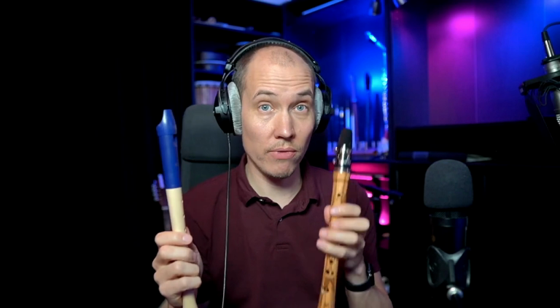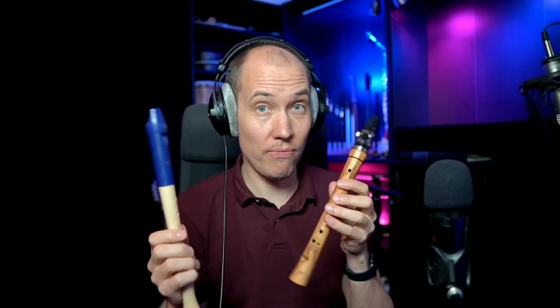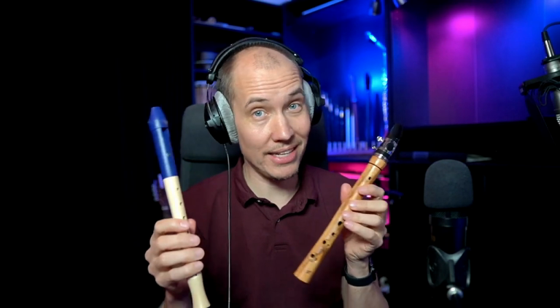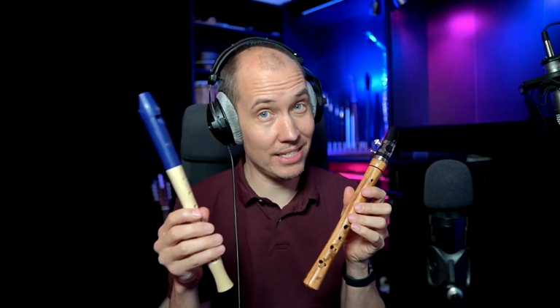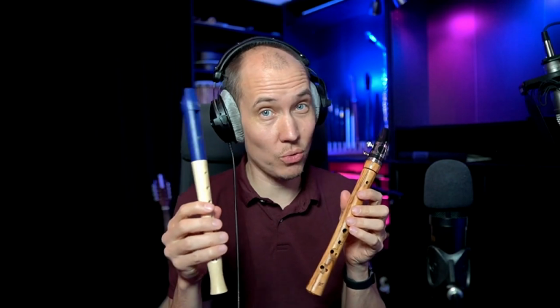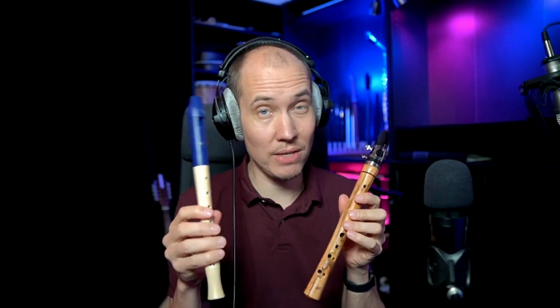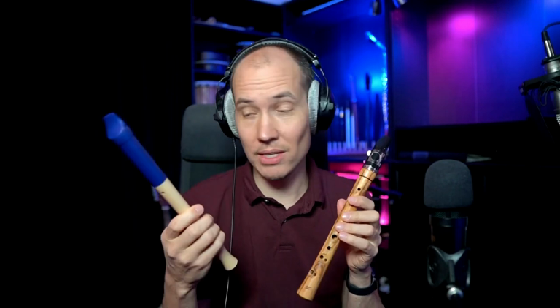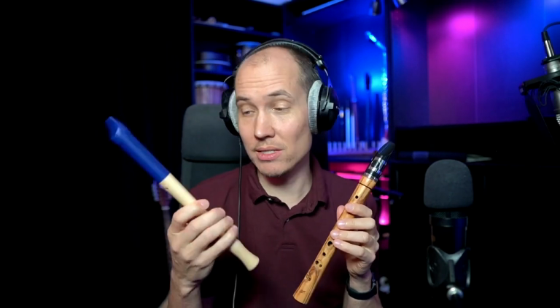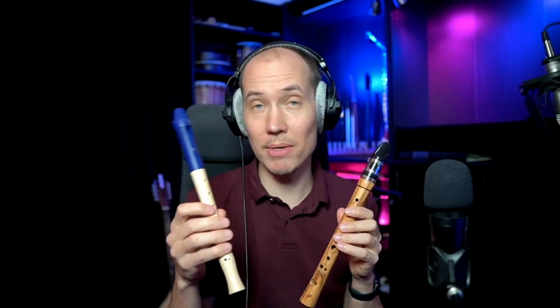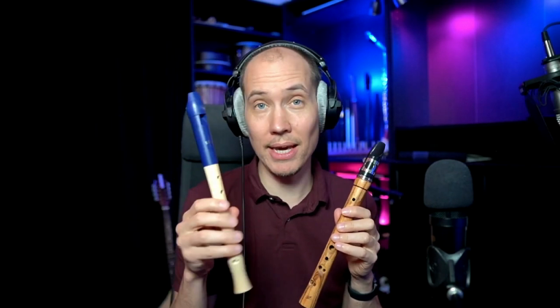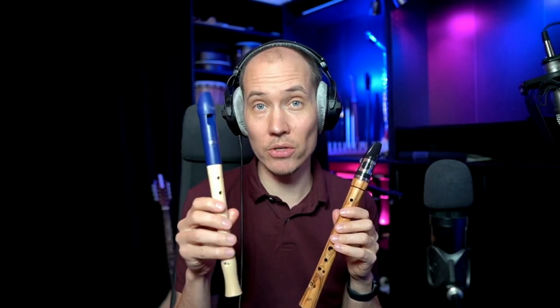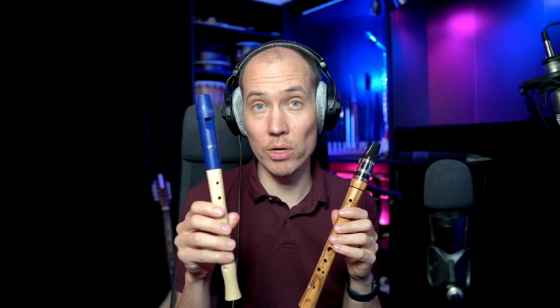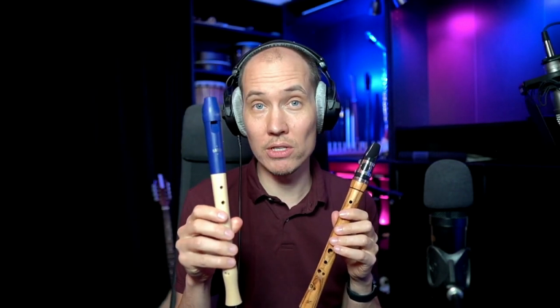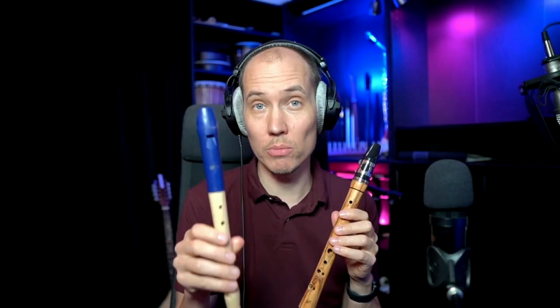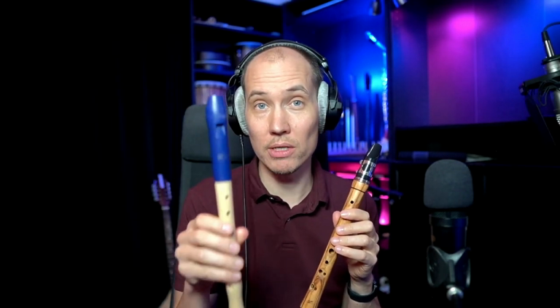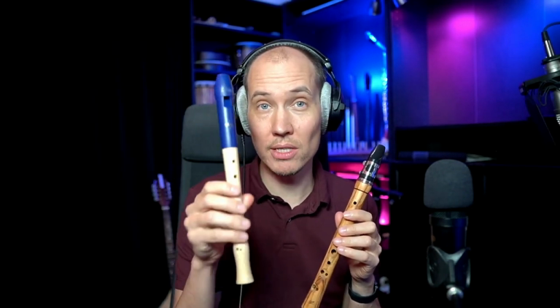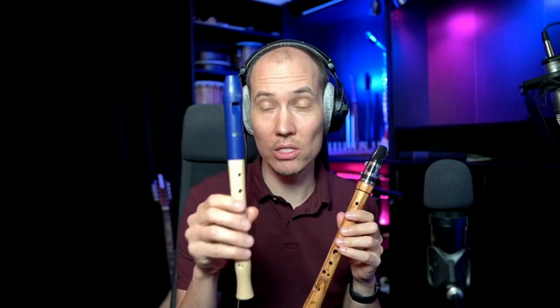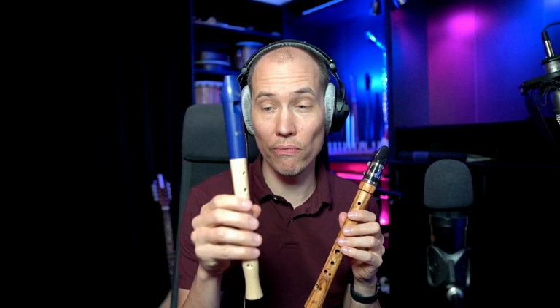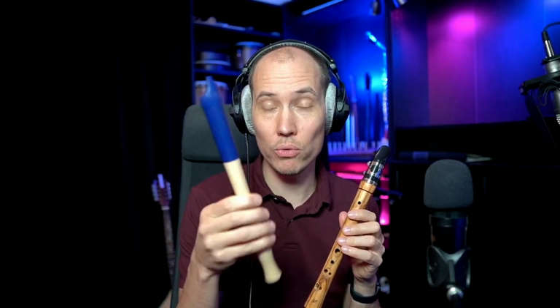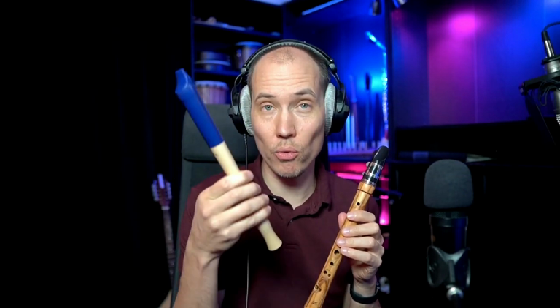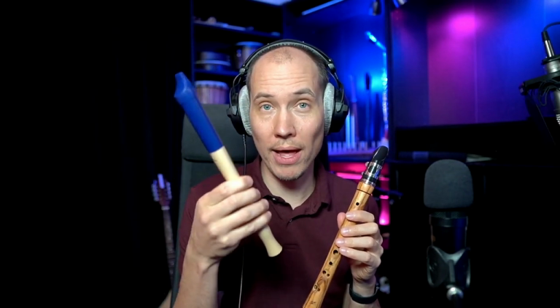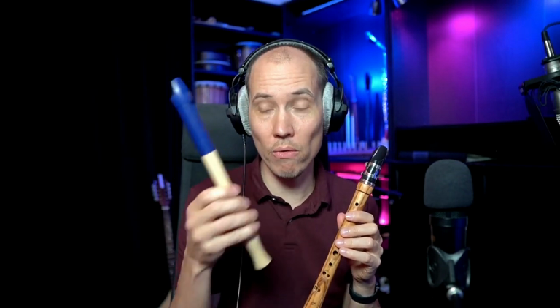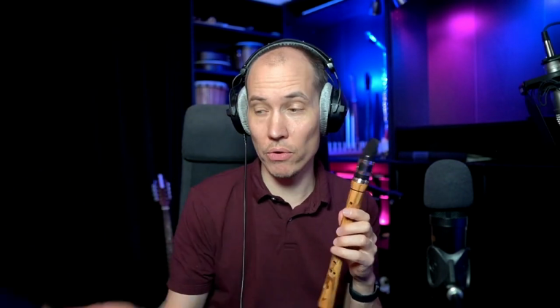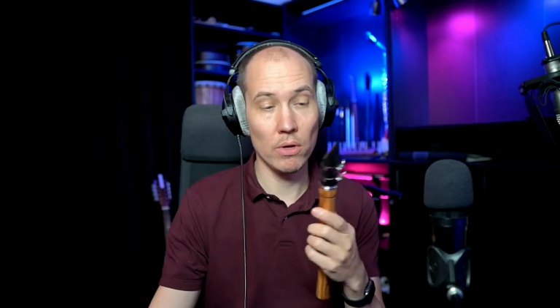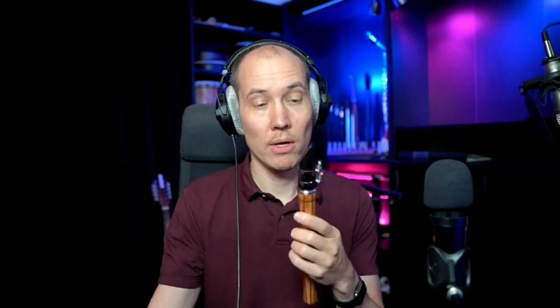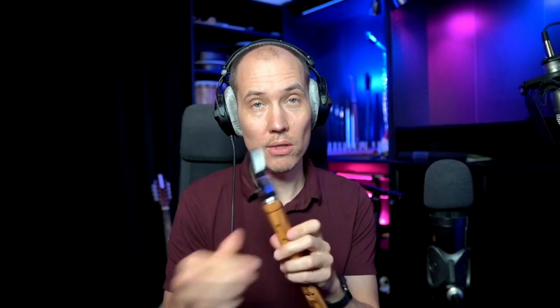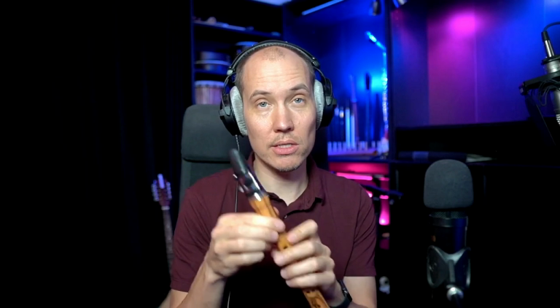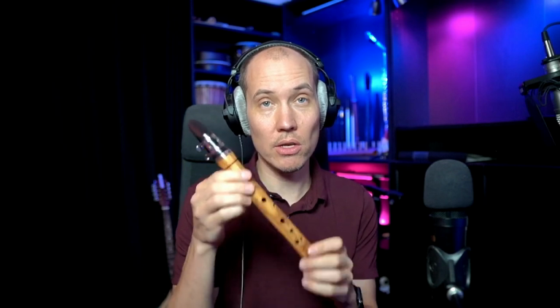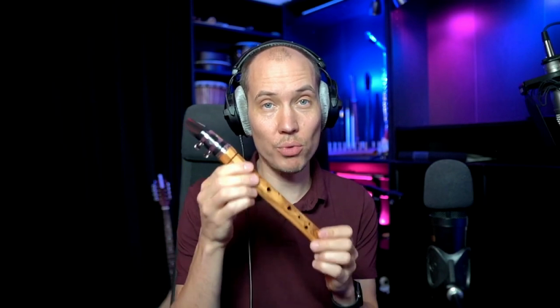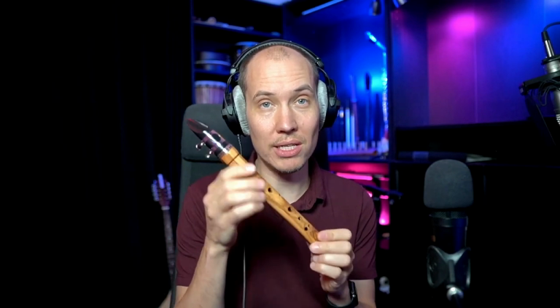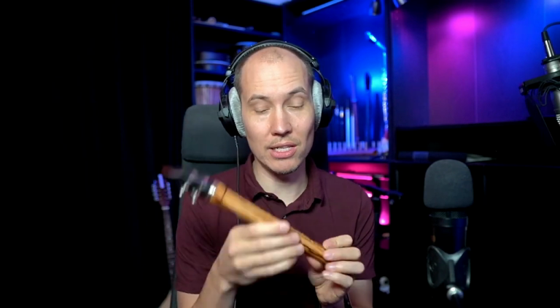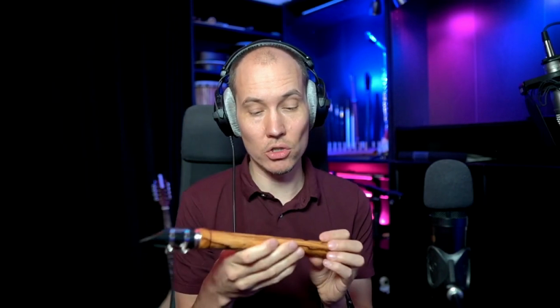In fact, it is not even in the same category of instrument. The recorder is a flute or aerophone, while the Chalumeau is a reed instrument.